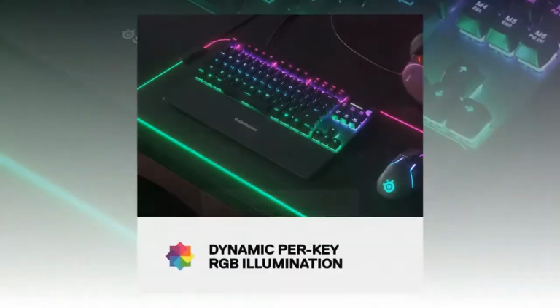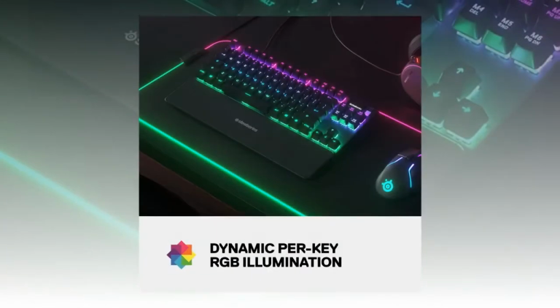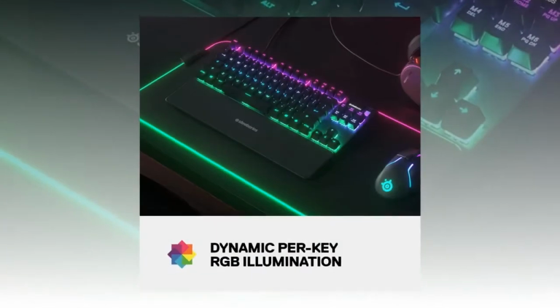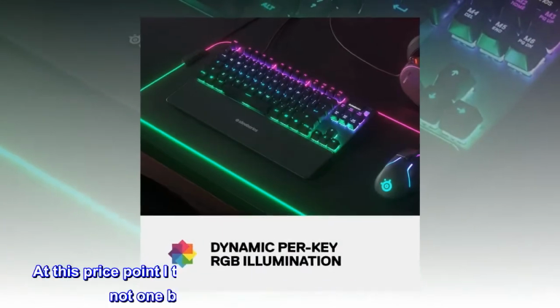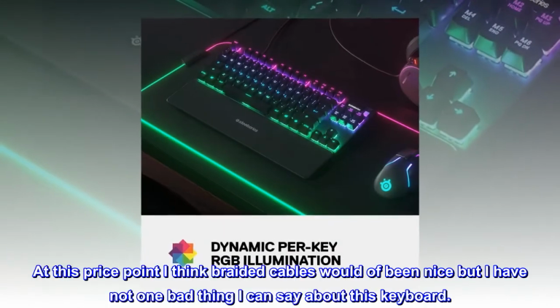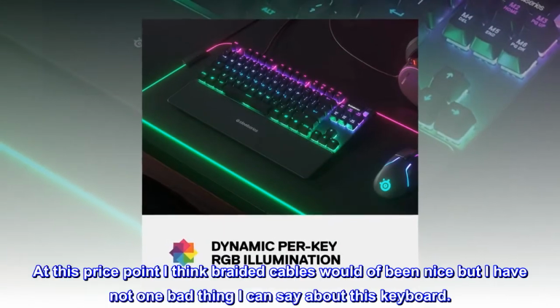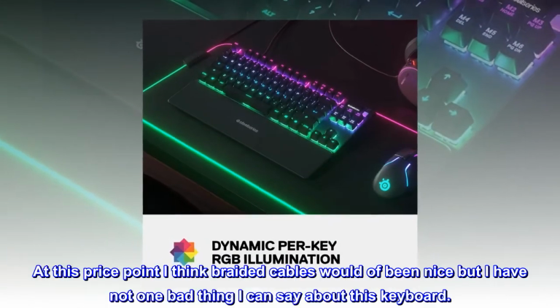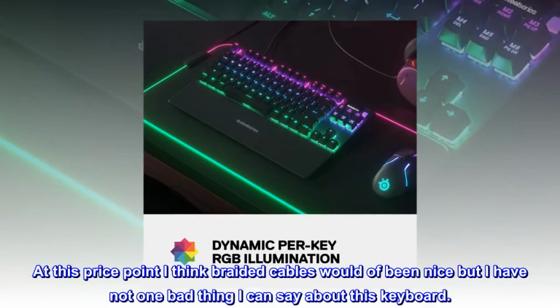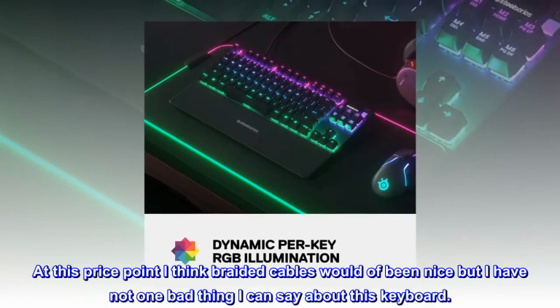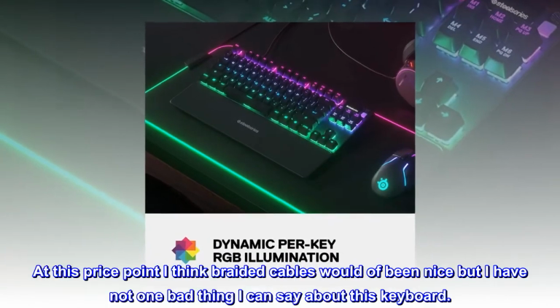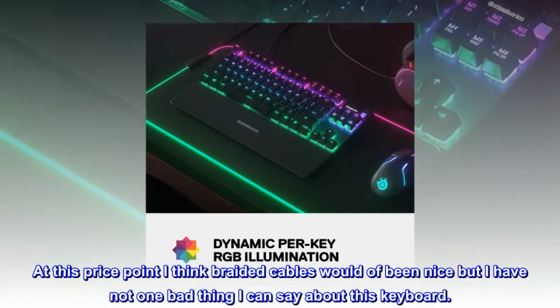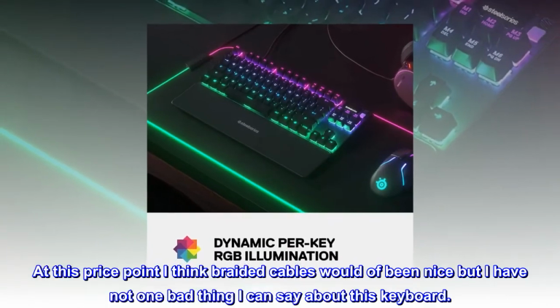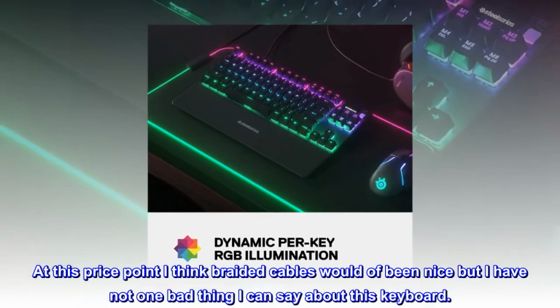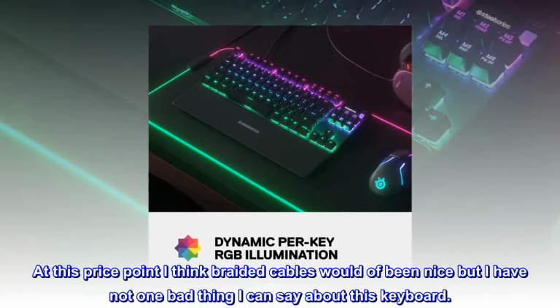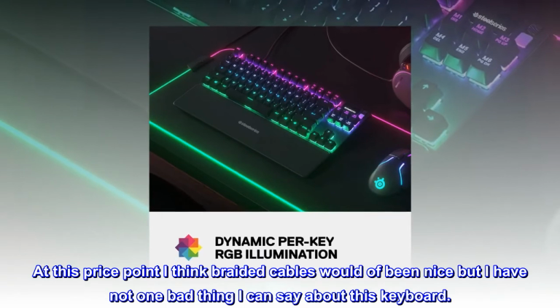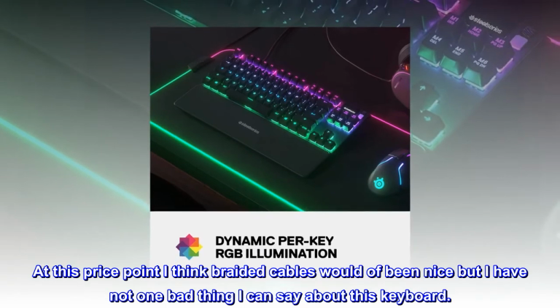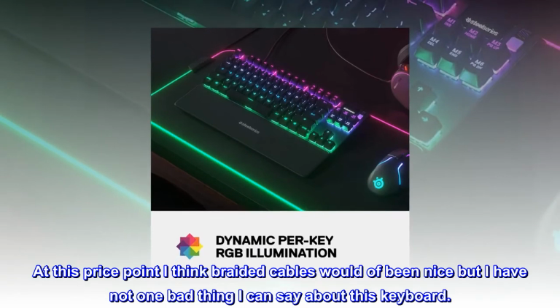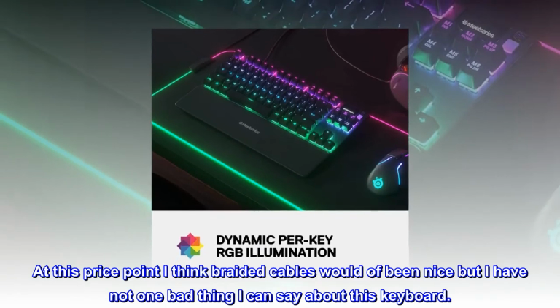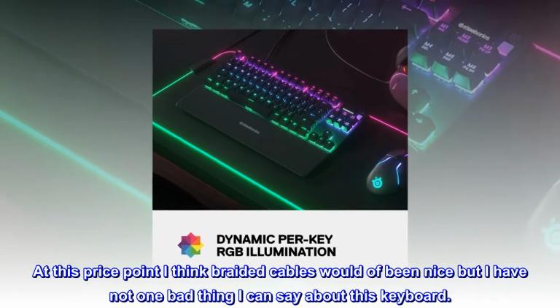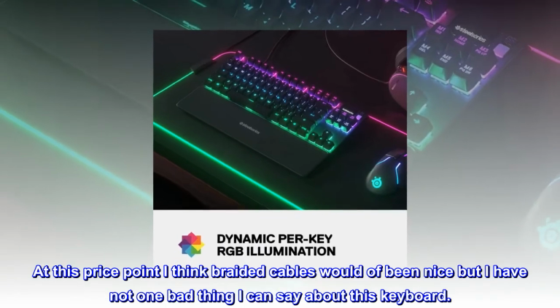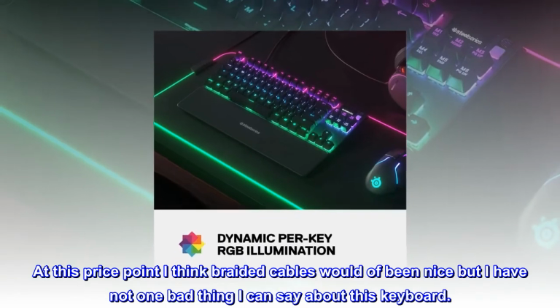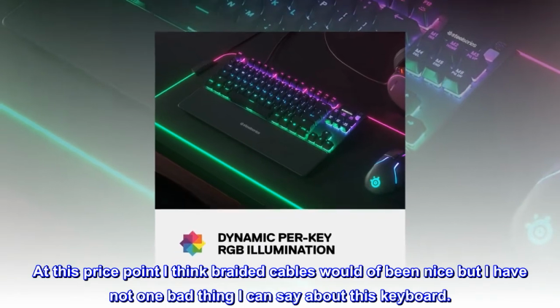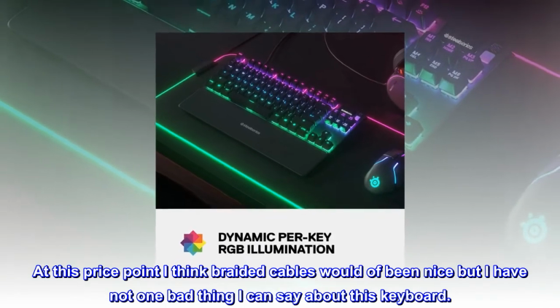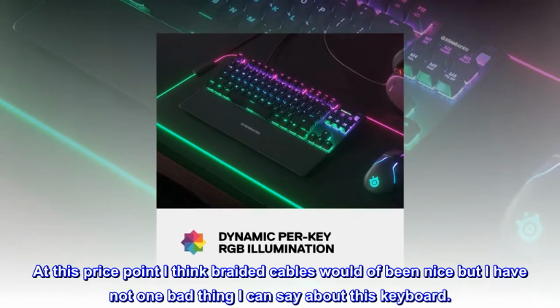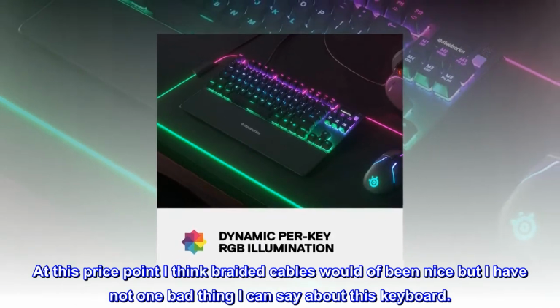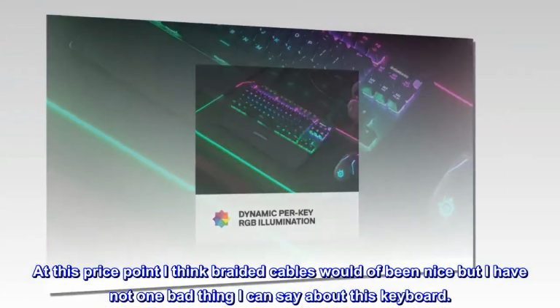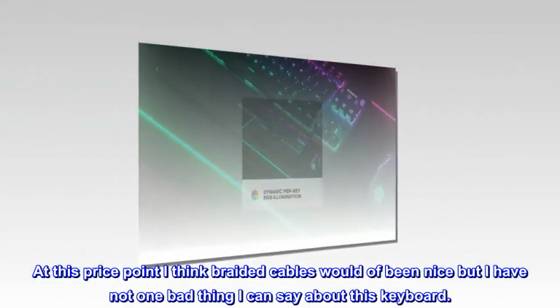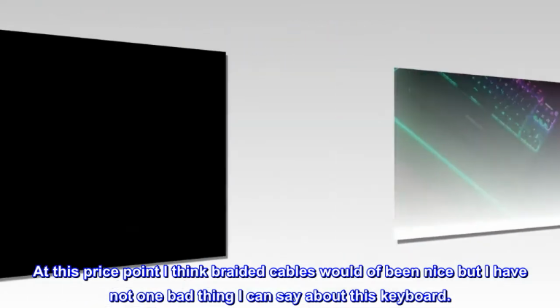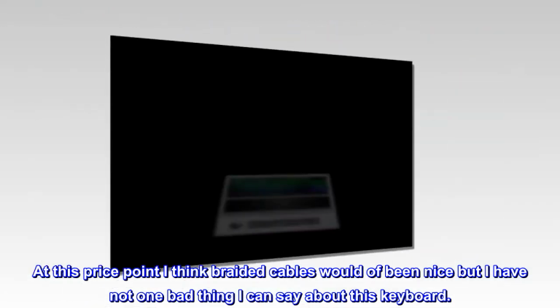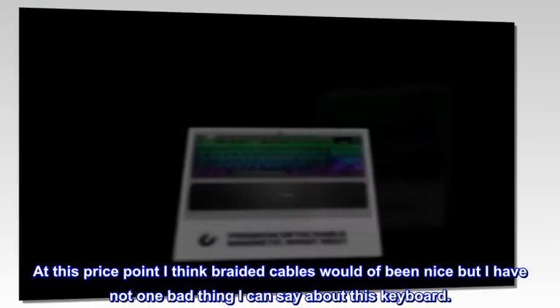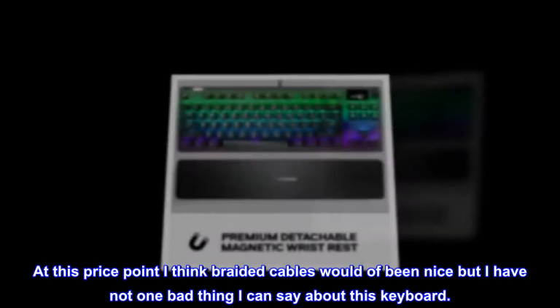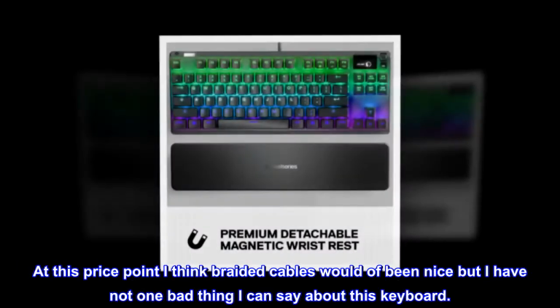At this price point I think braided cables would have been nice, but I have not one bad thing I can say about this keyboard.